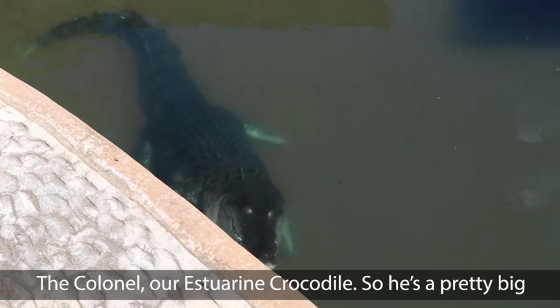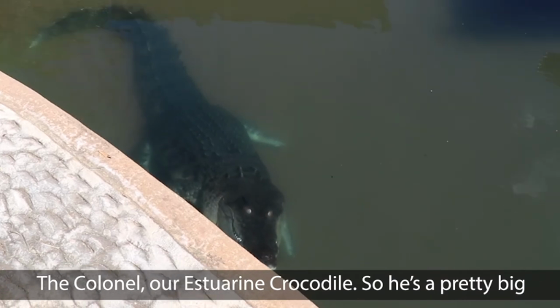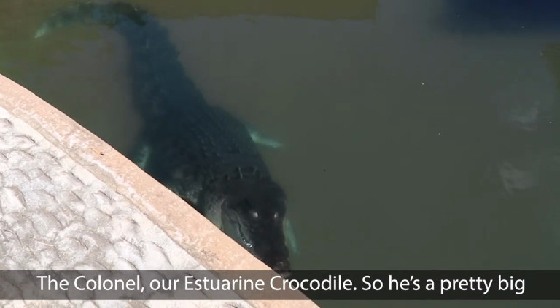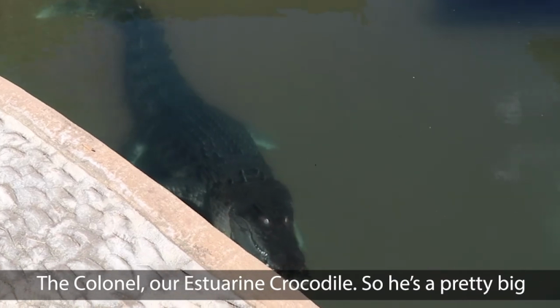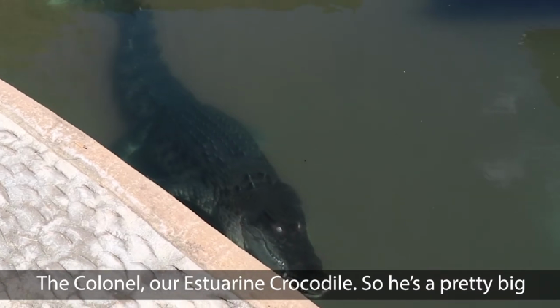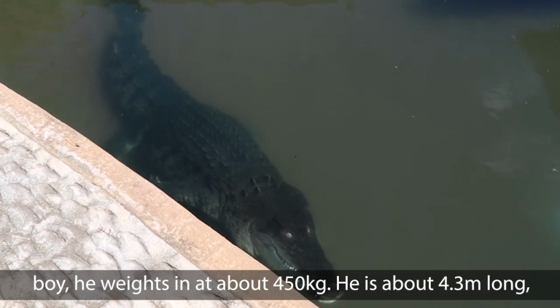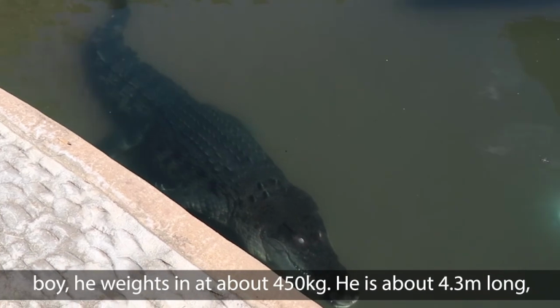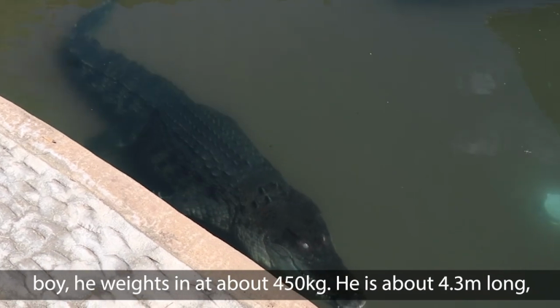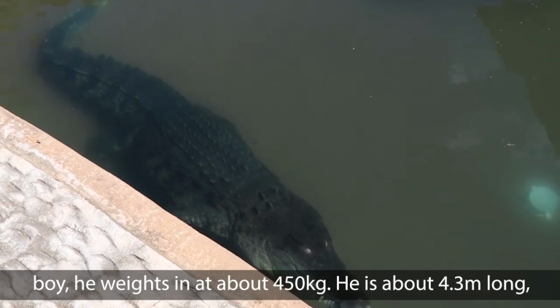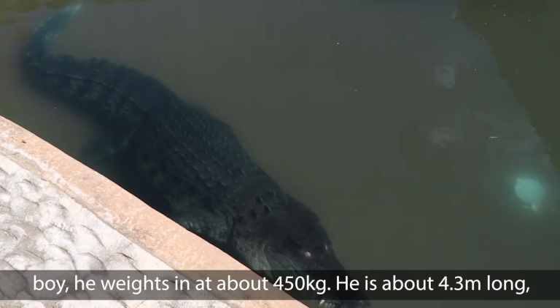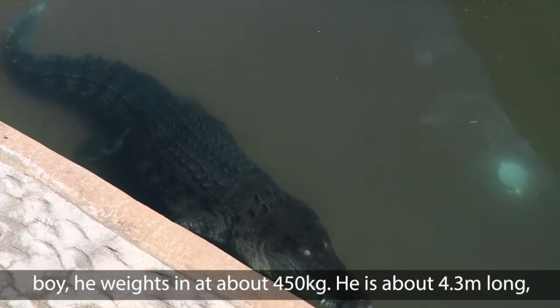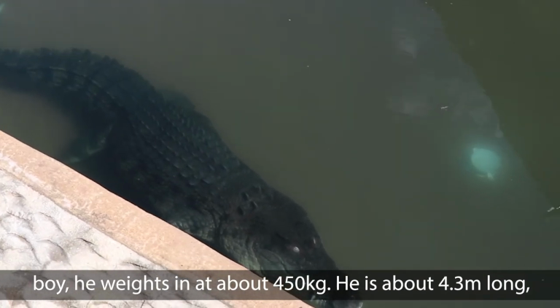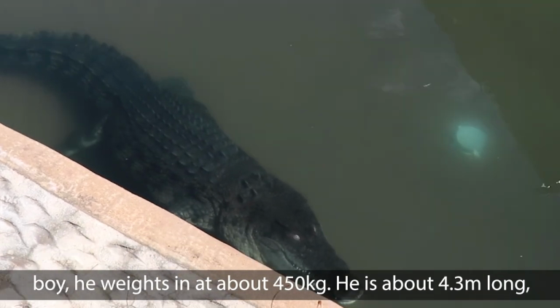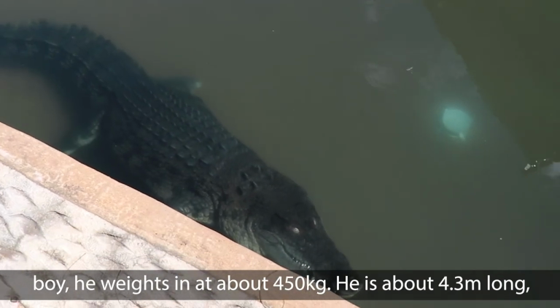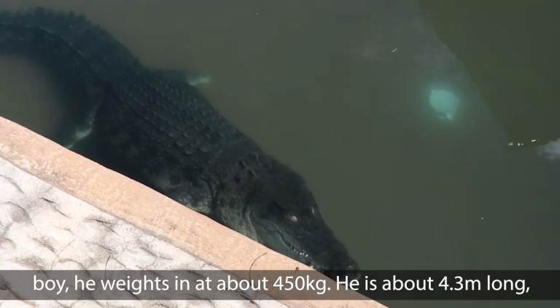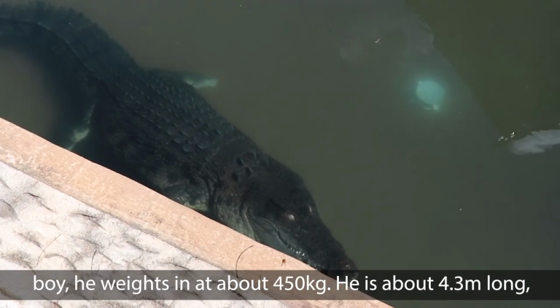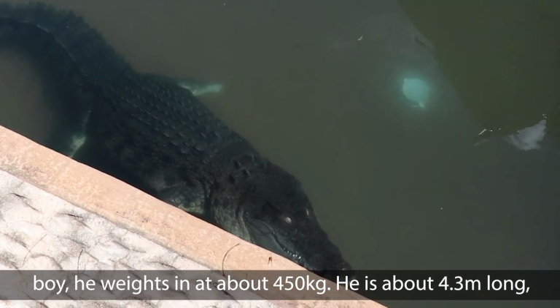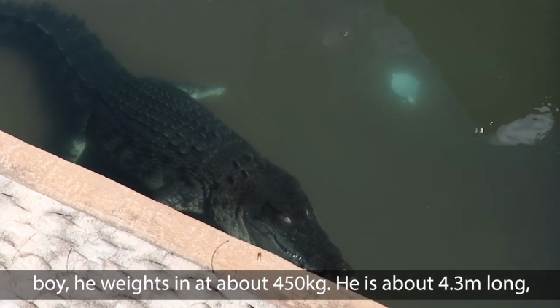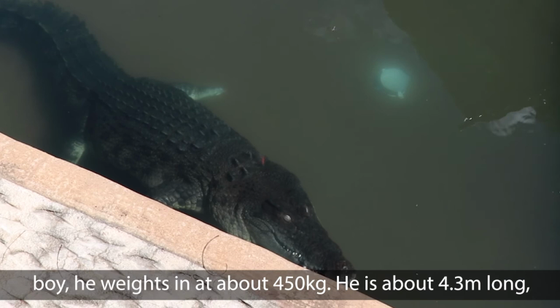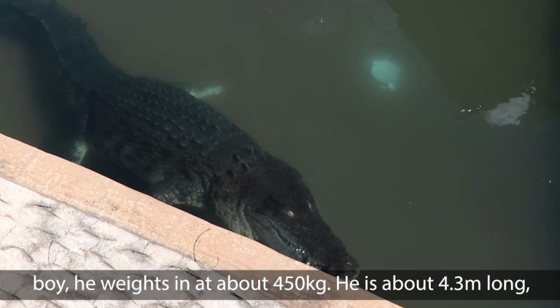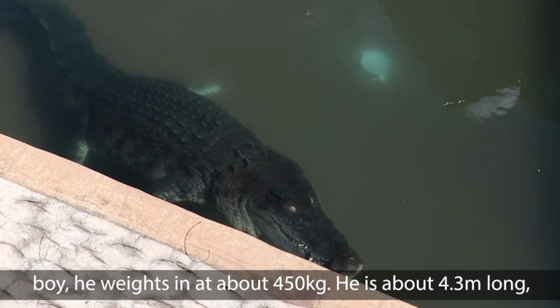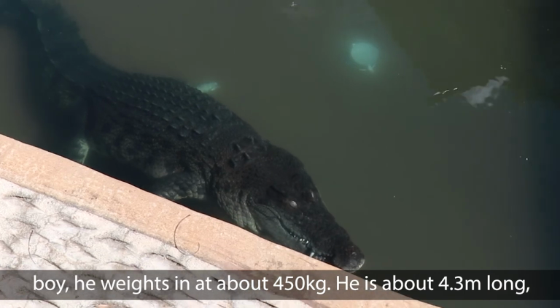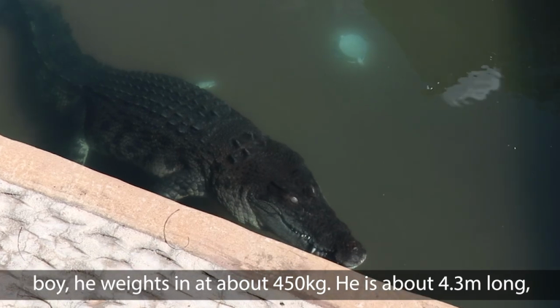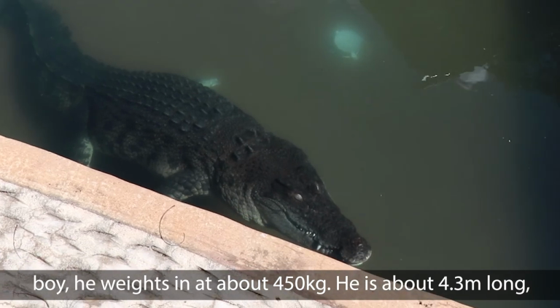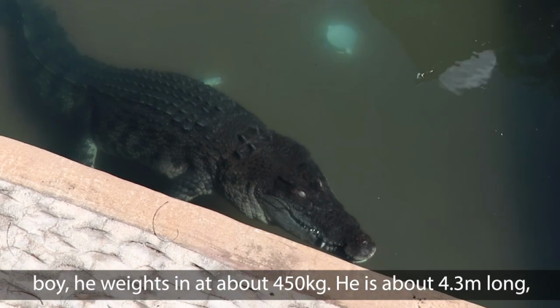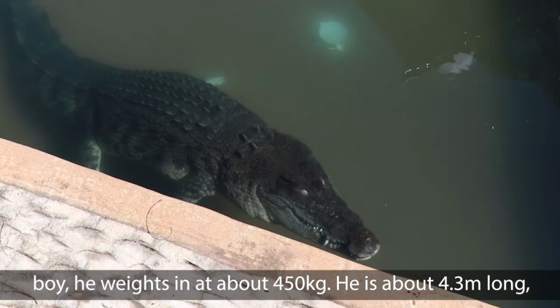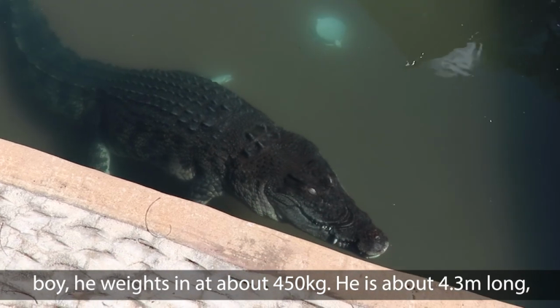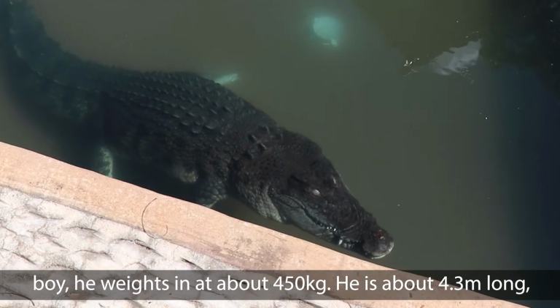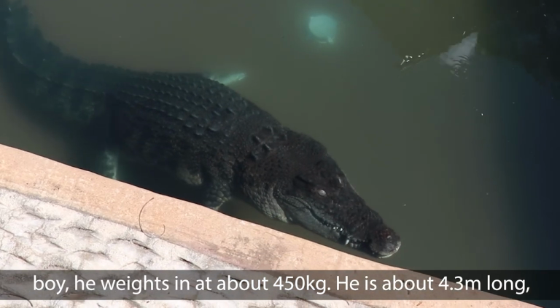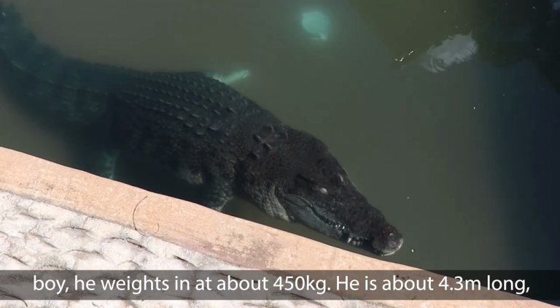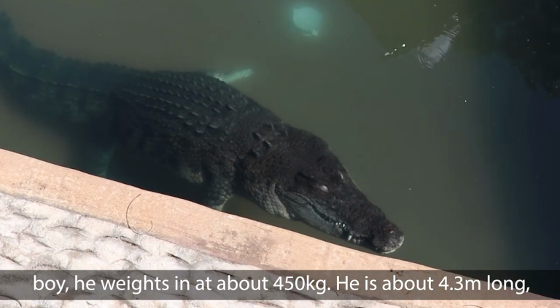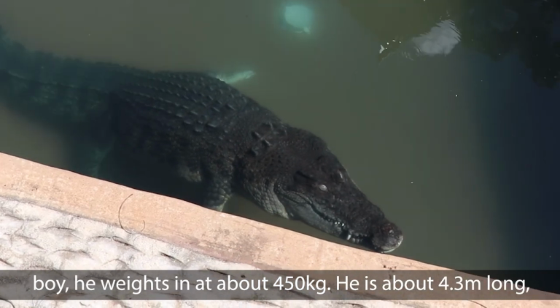He's a pretty big boy. He weighs in at around about 450 kilos and he is about 4.3 metres long.